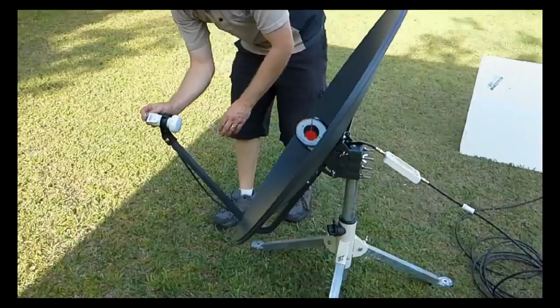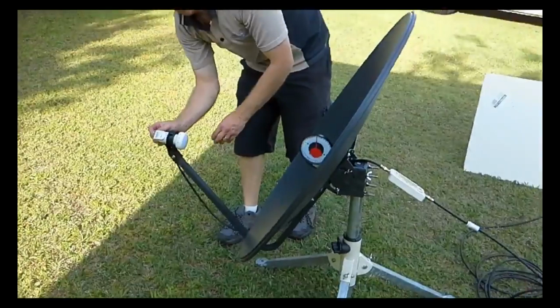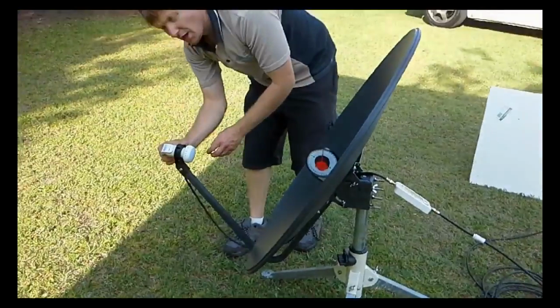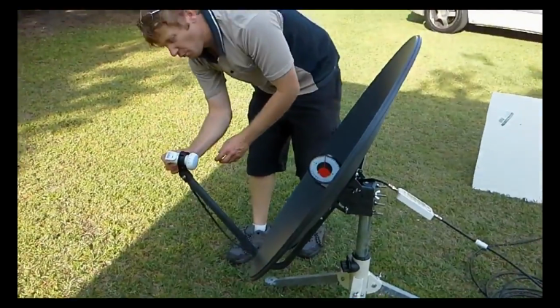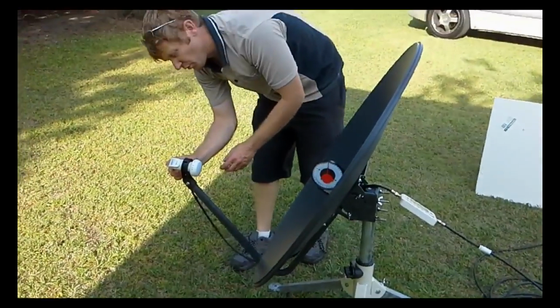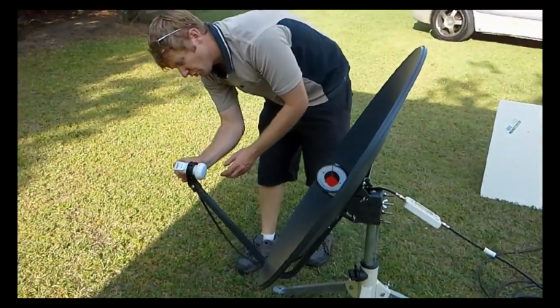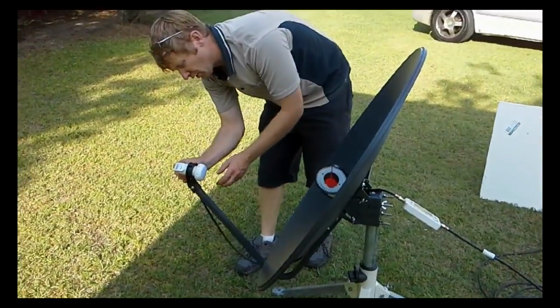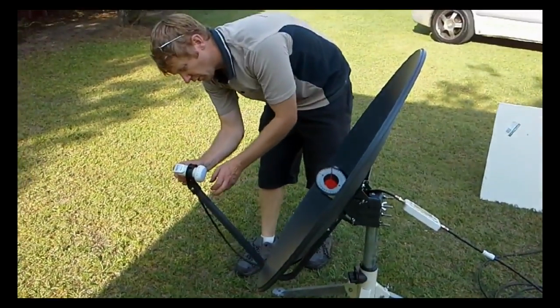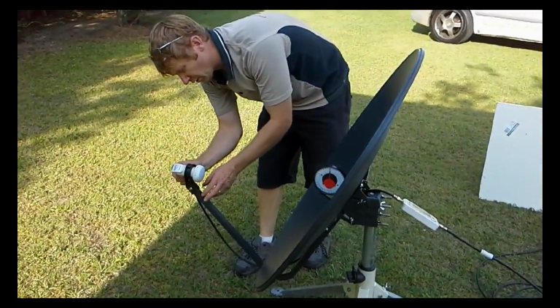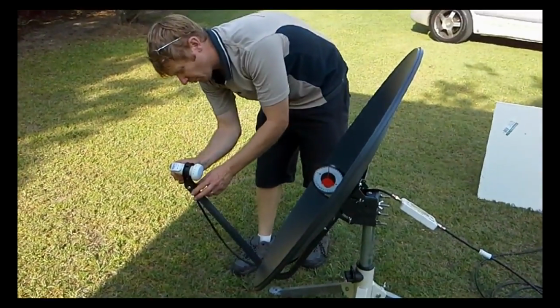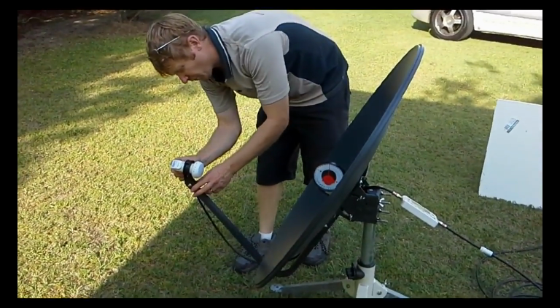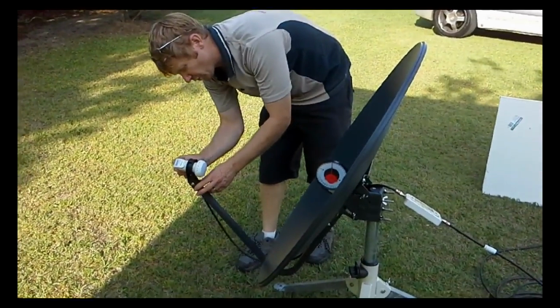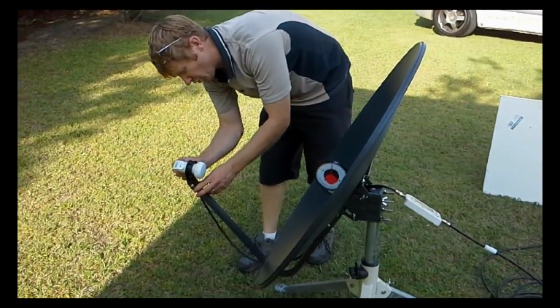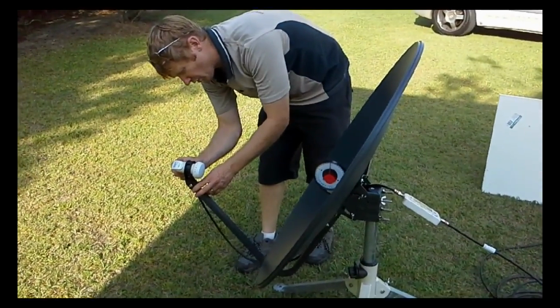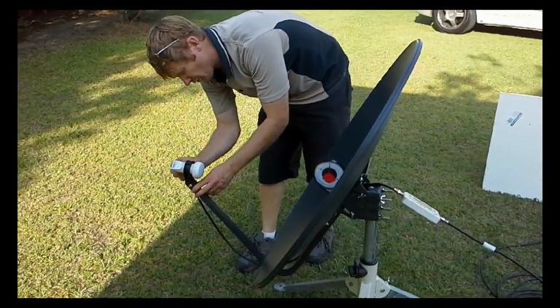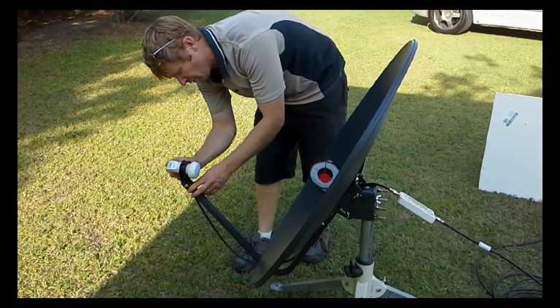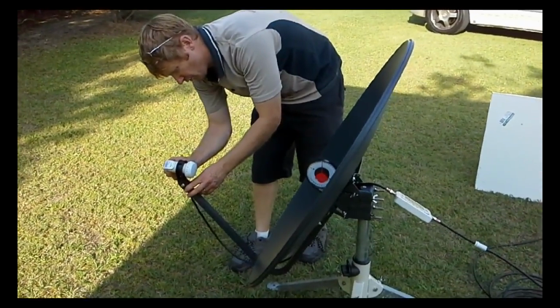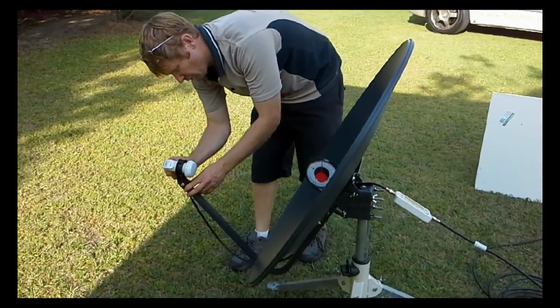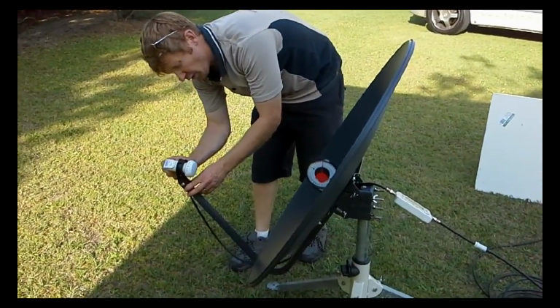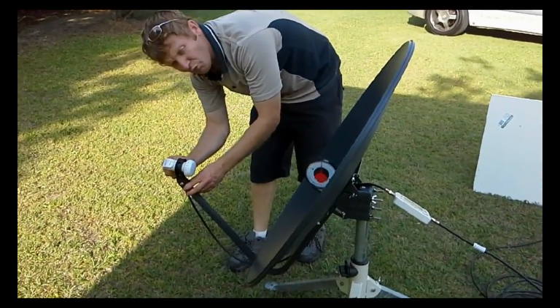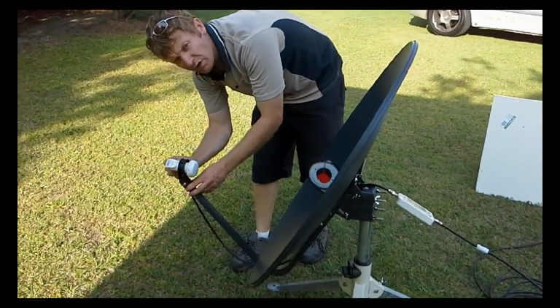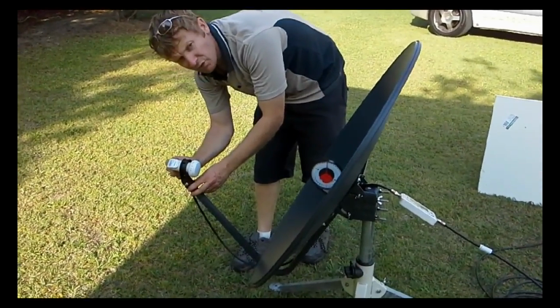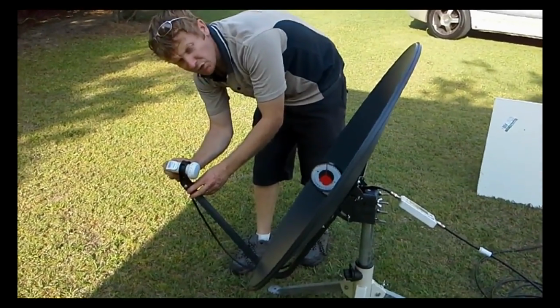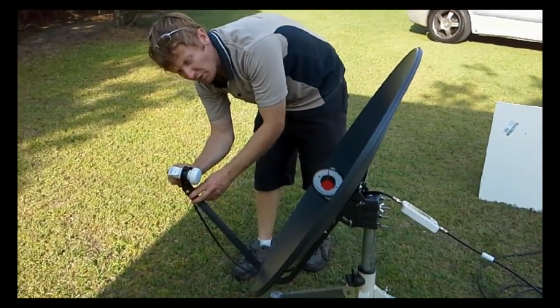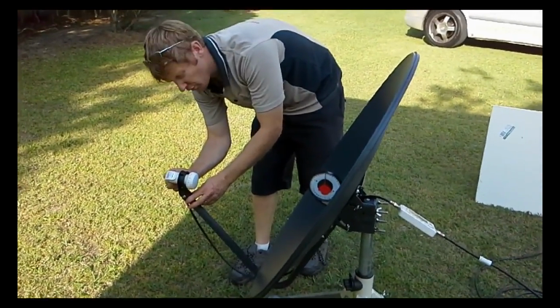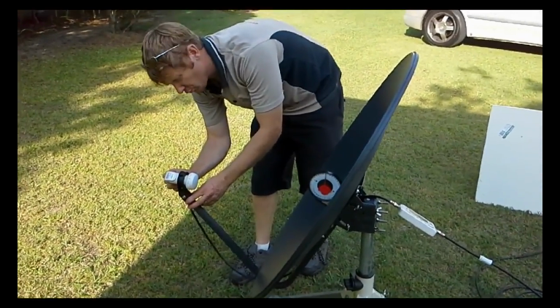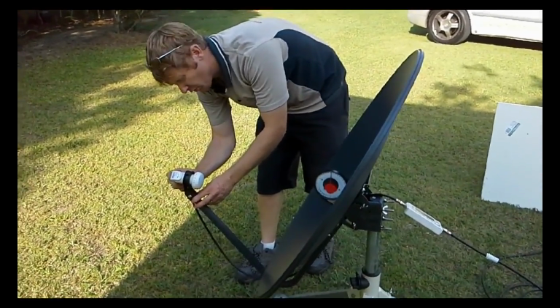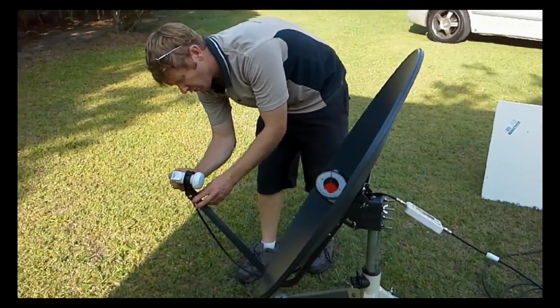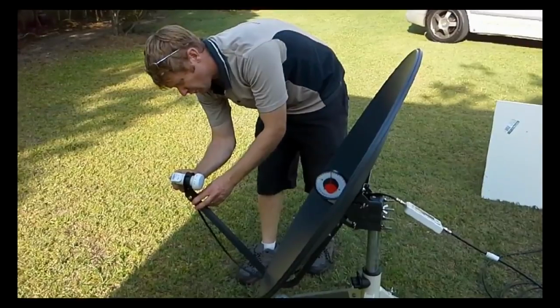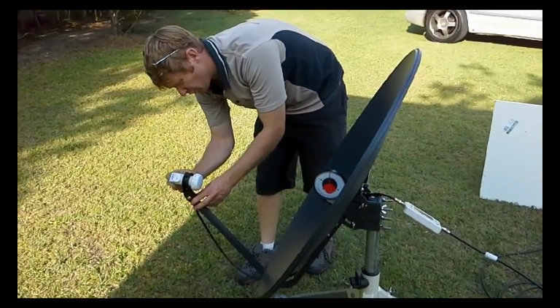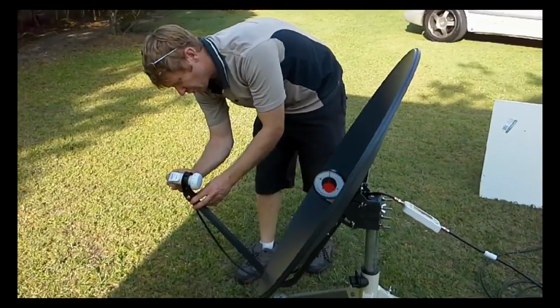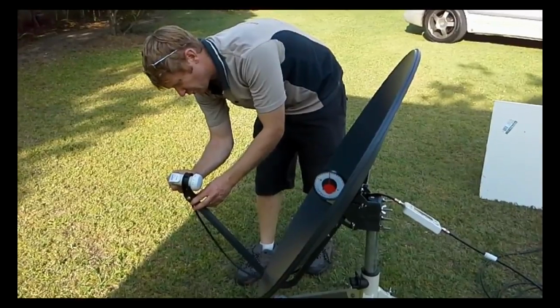We do the connection up finger tight. We never use spanners or anything on the system.